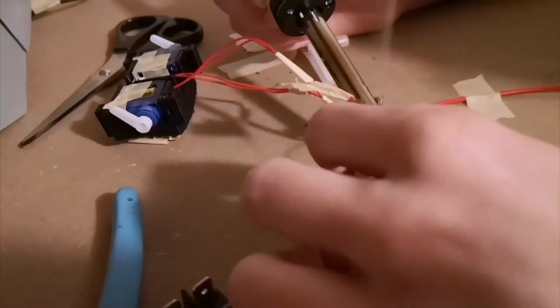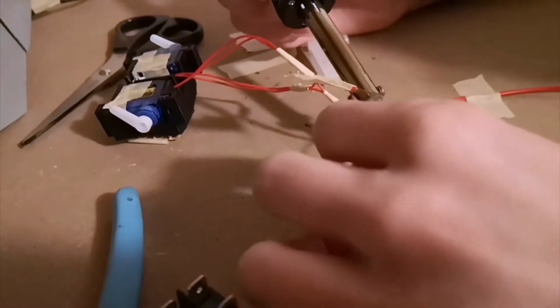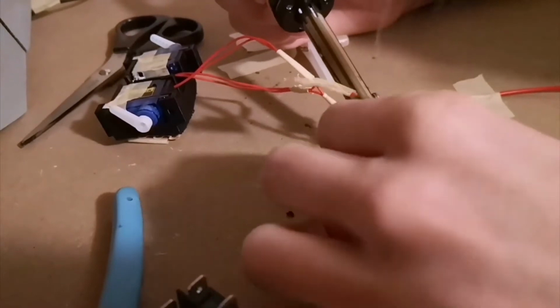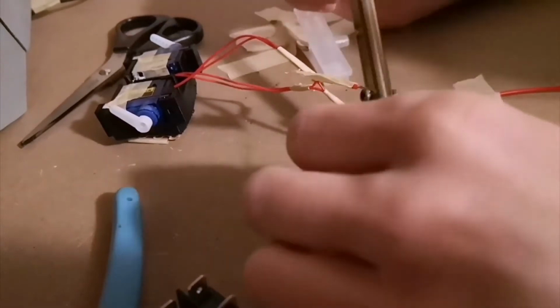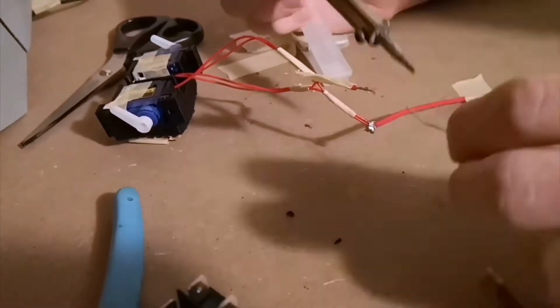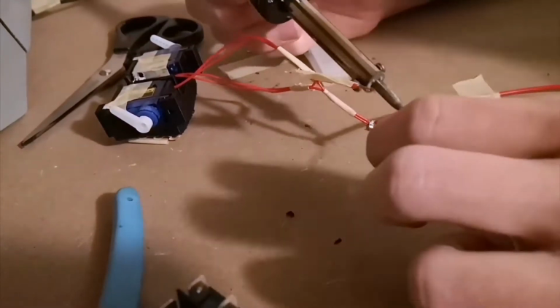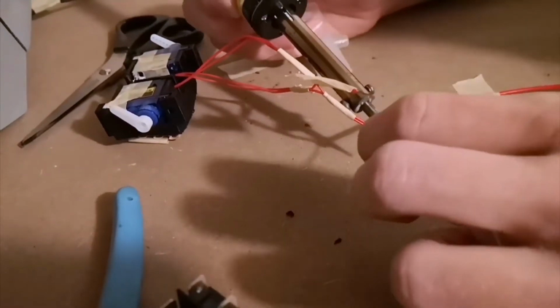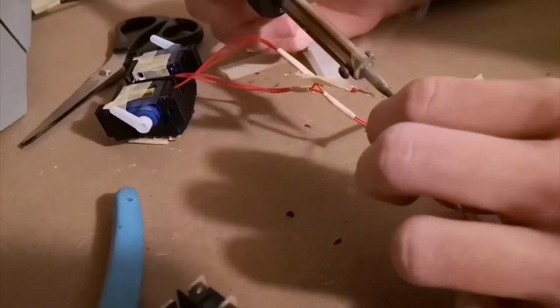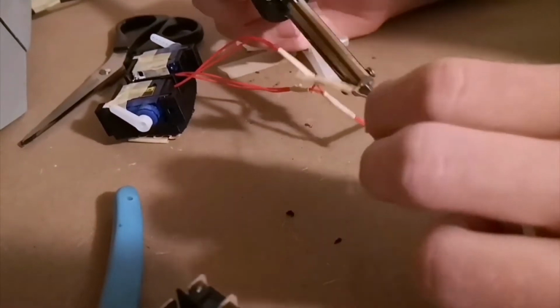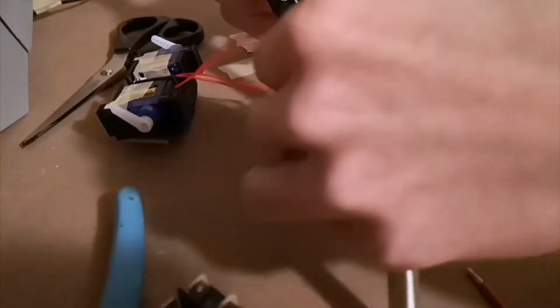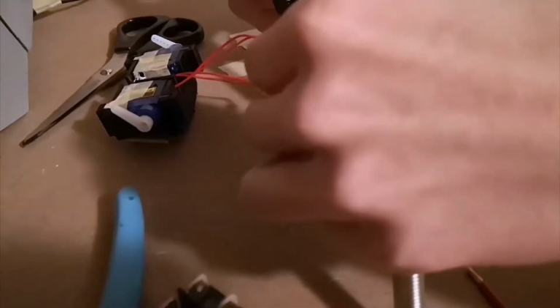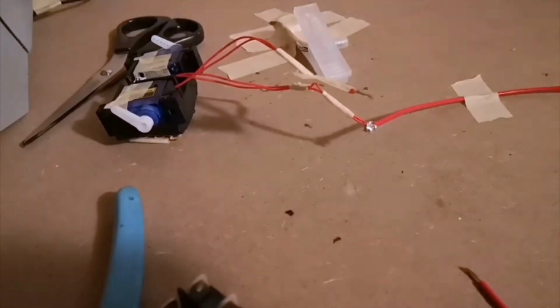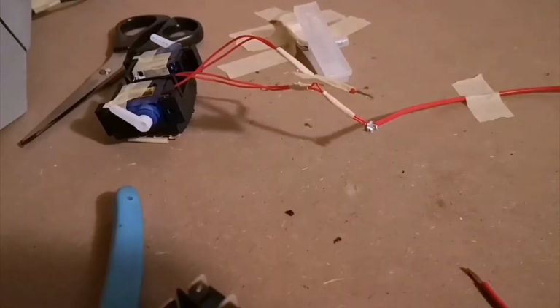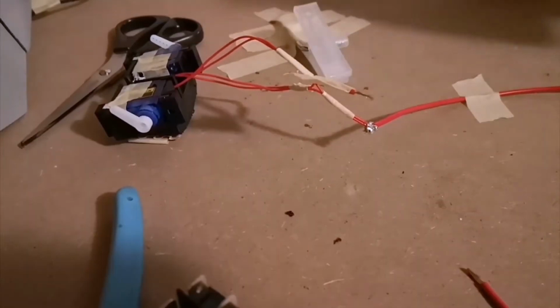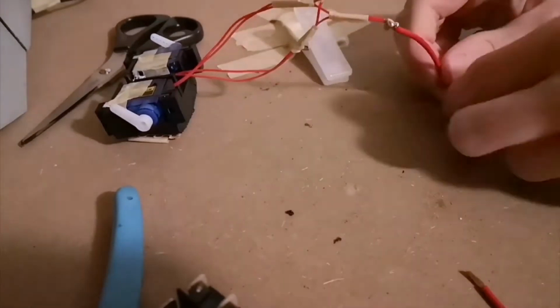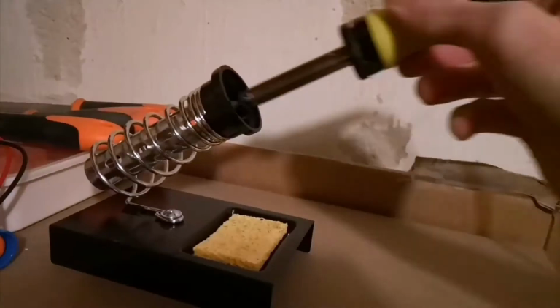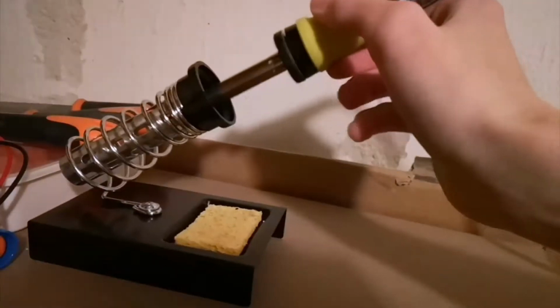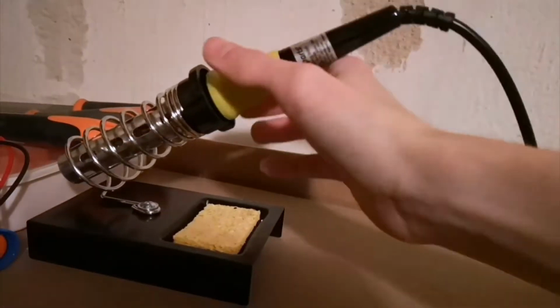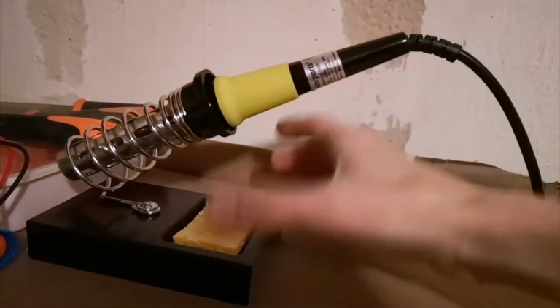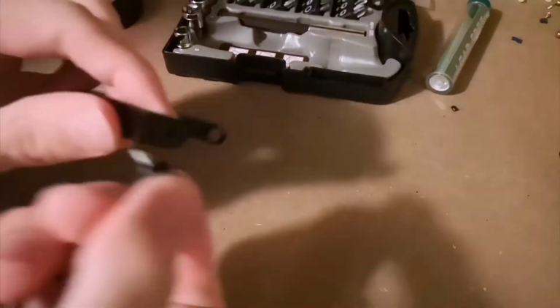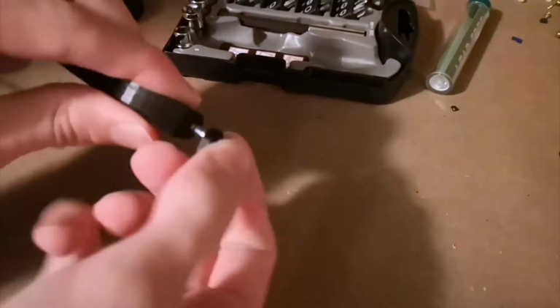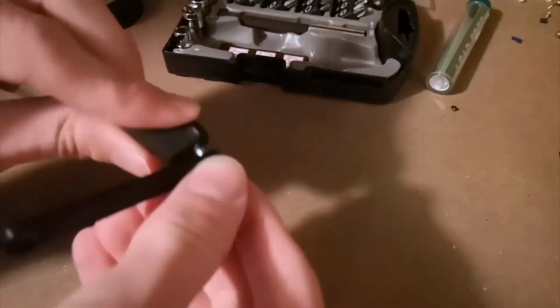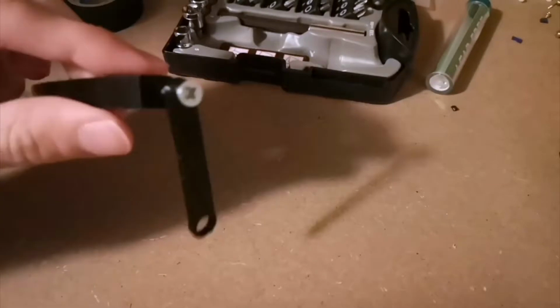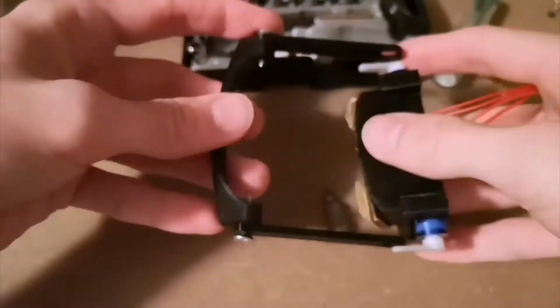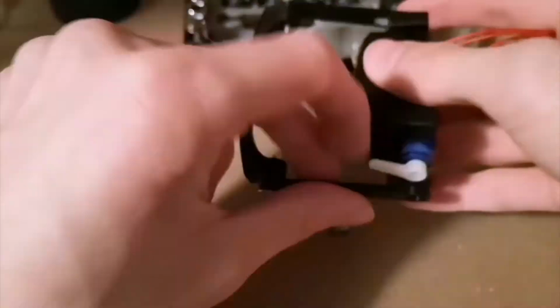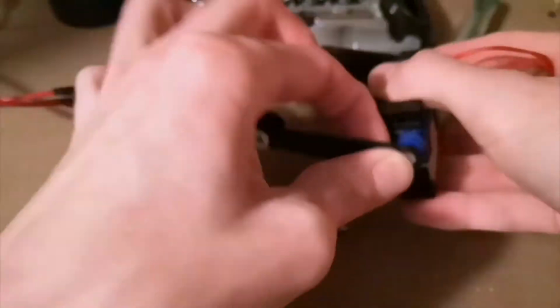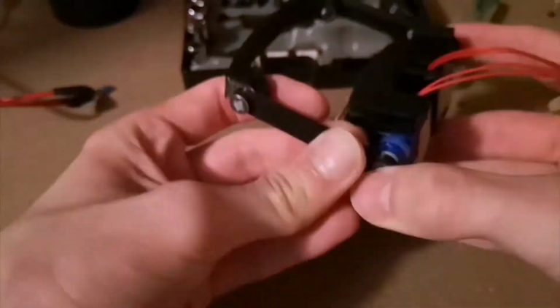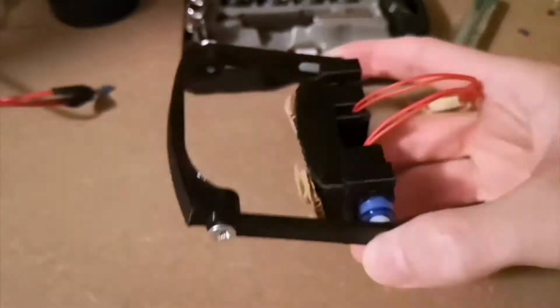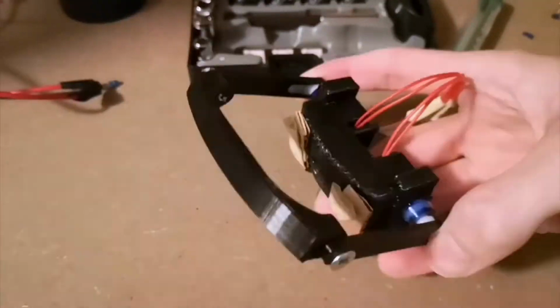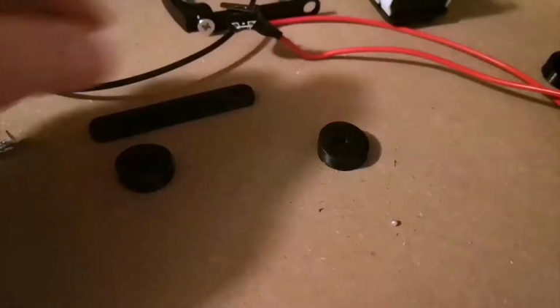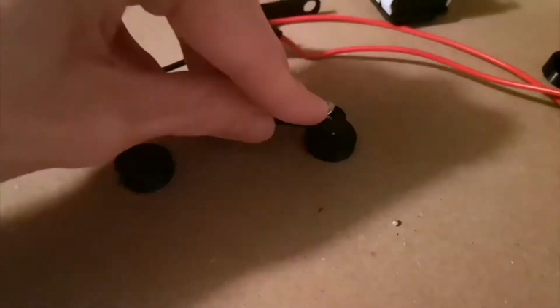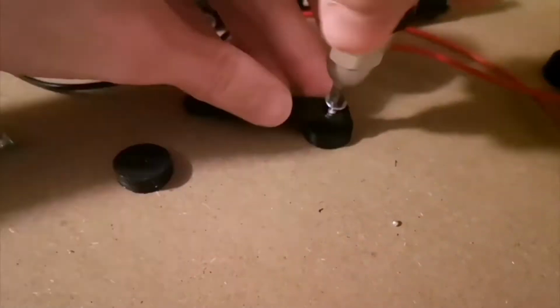So it was time to solder some cables and assemble all the pieces and mechanics to test the helmet for the first time.